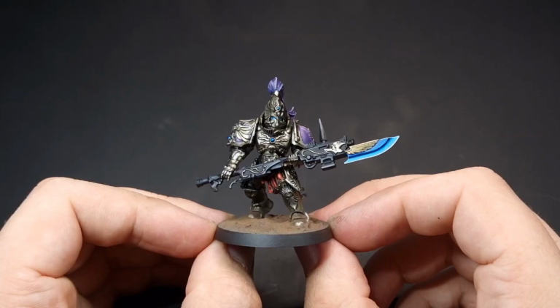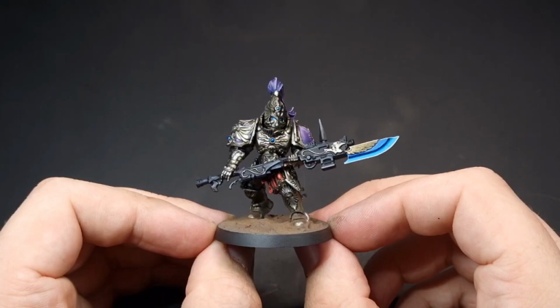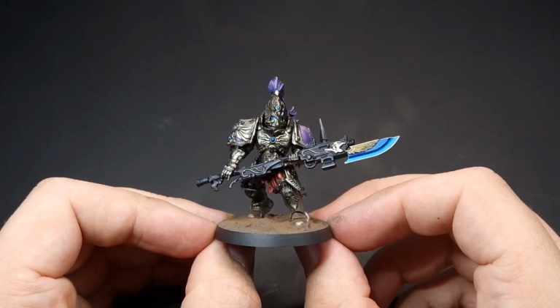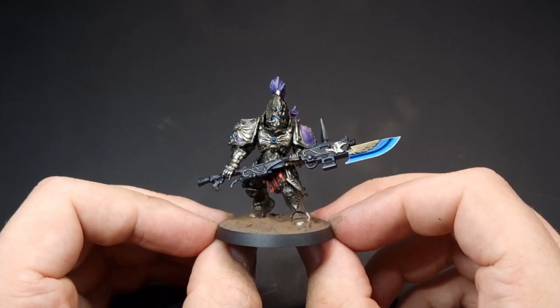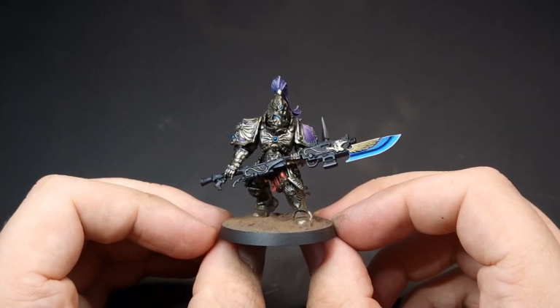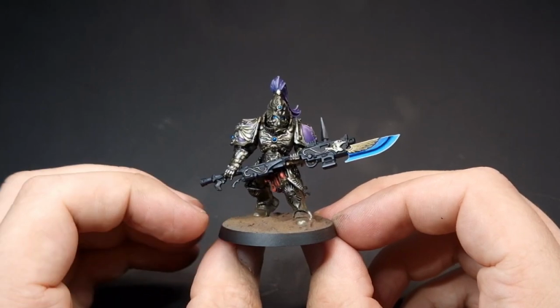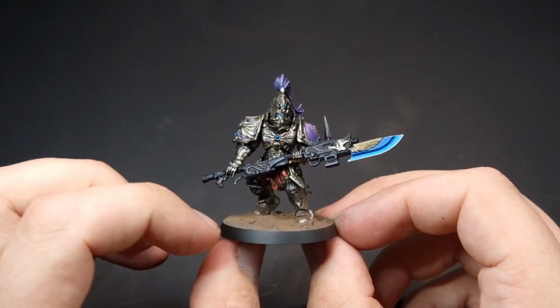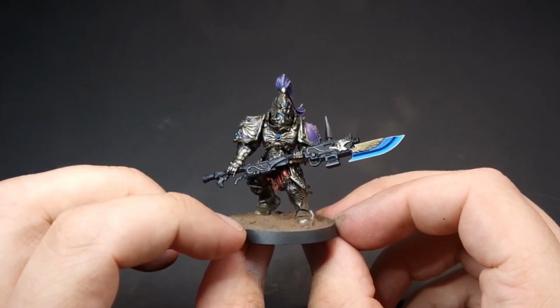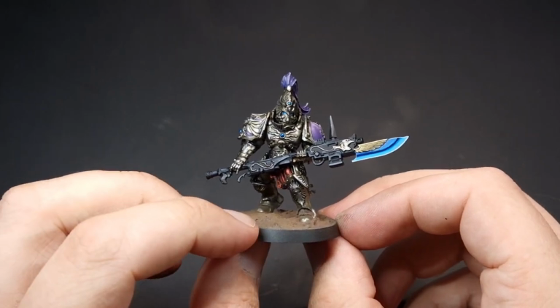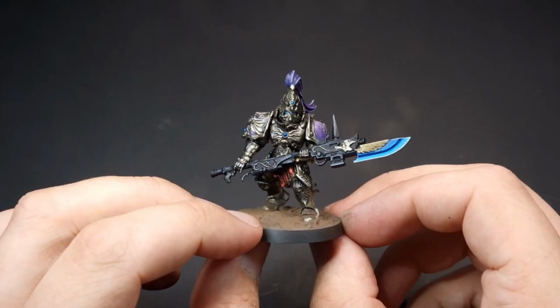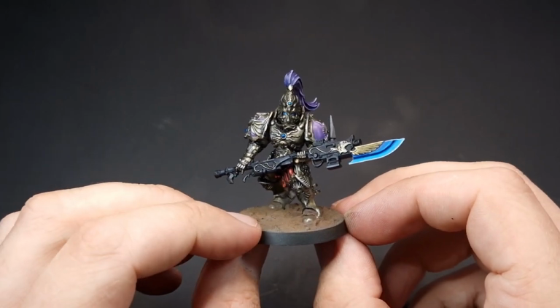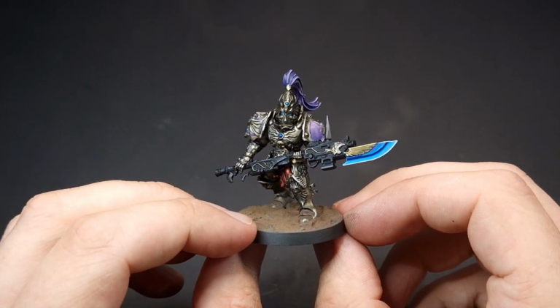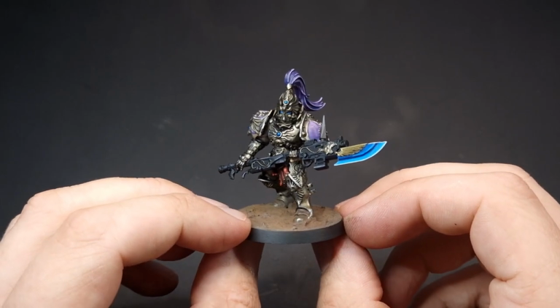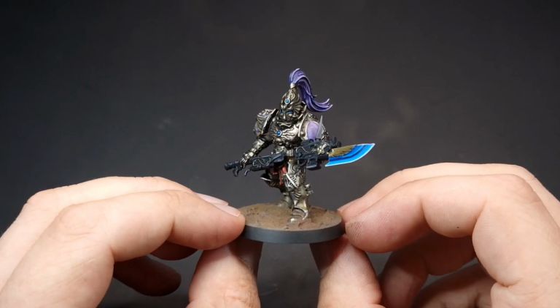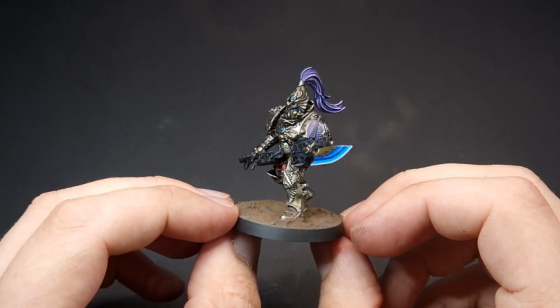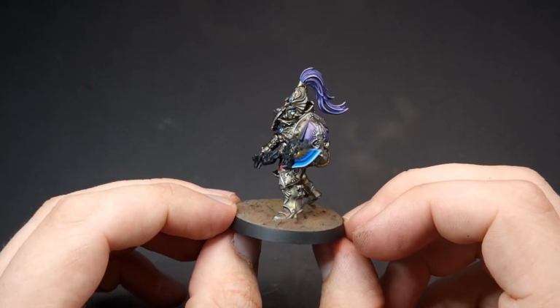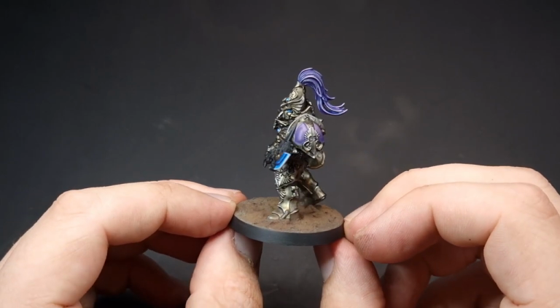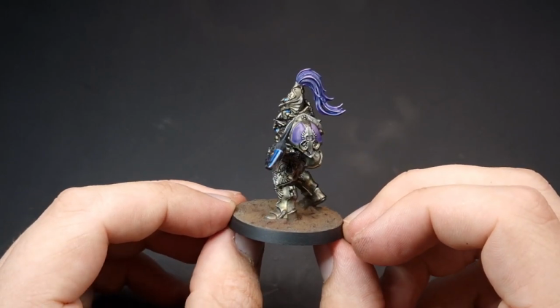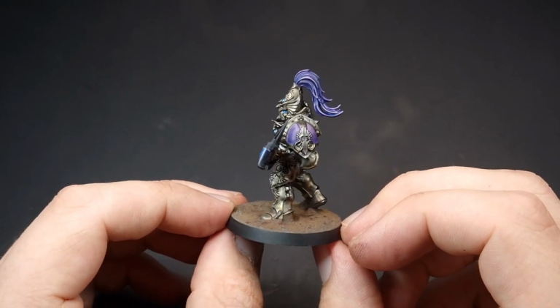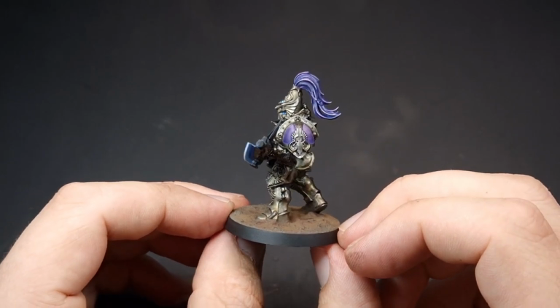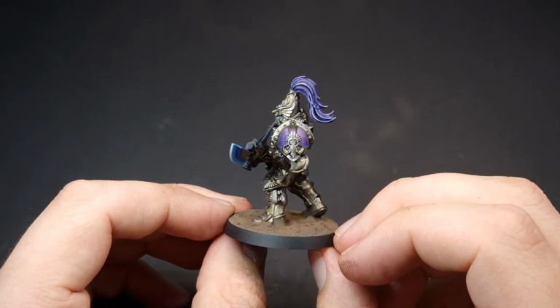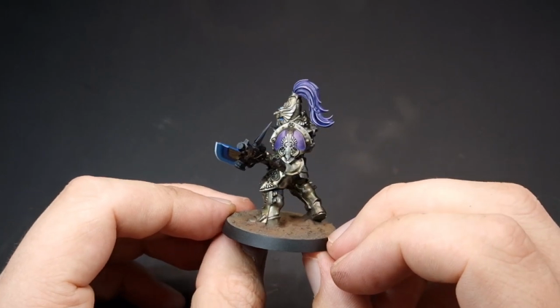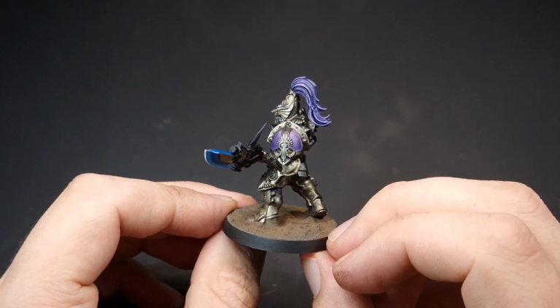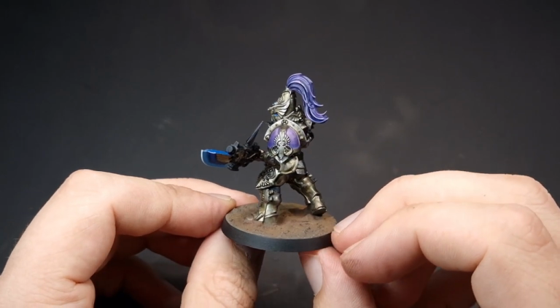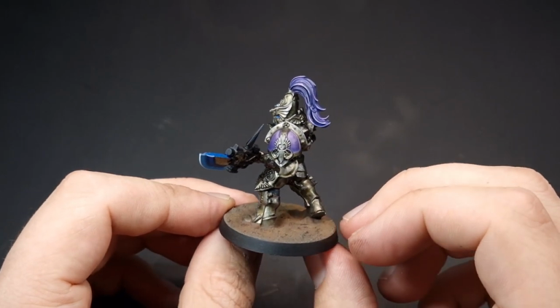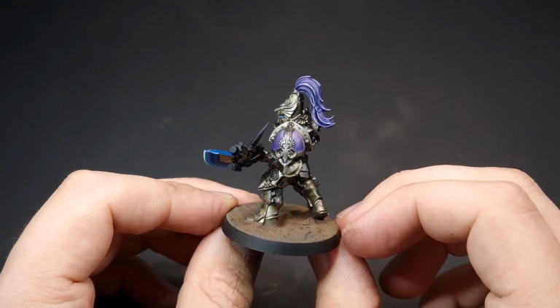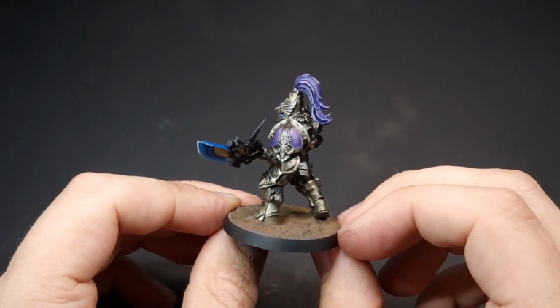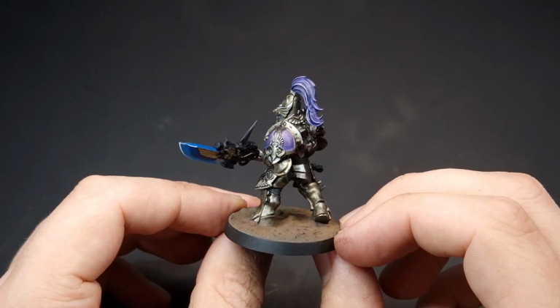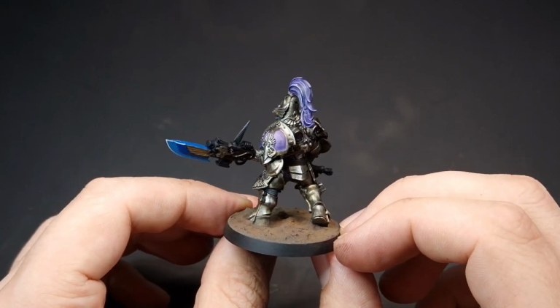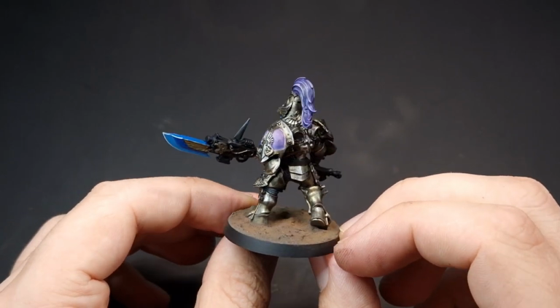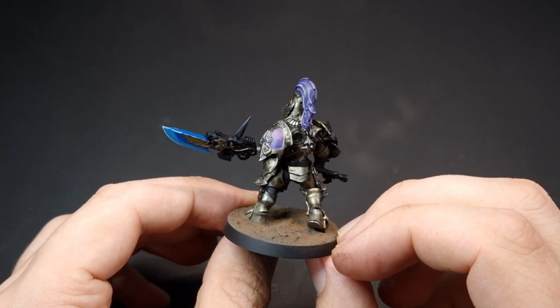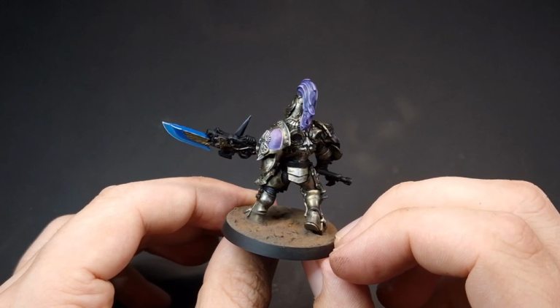In this video, we're going to take a look at how I painted up this Custodian Guard for Warhammer 40,000.